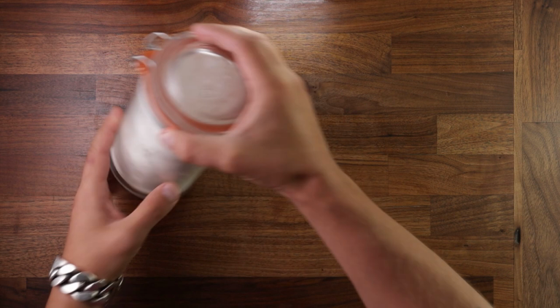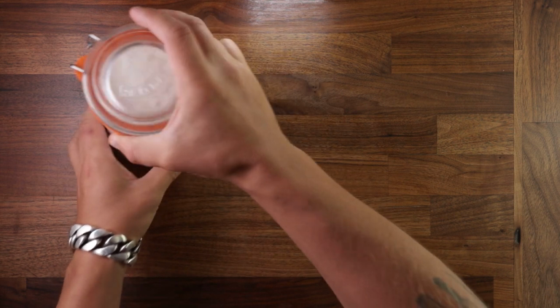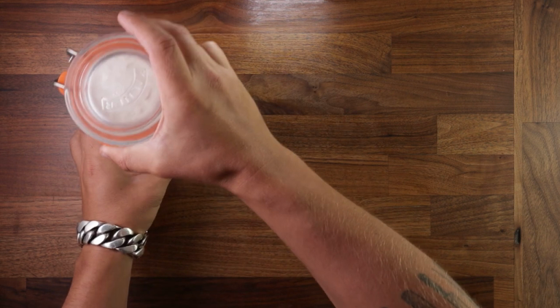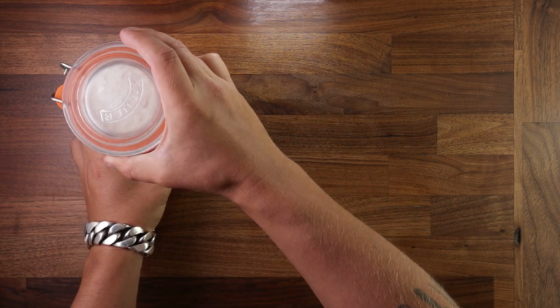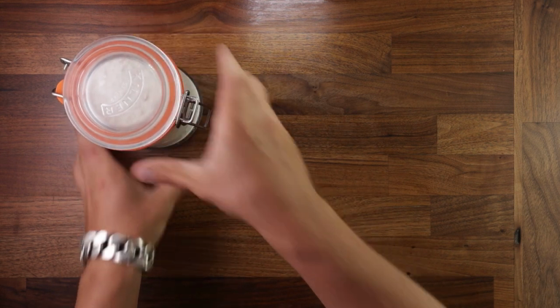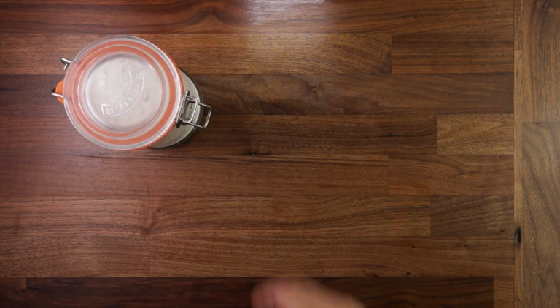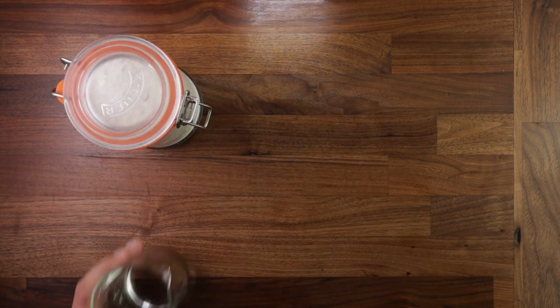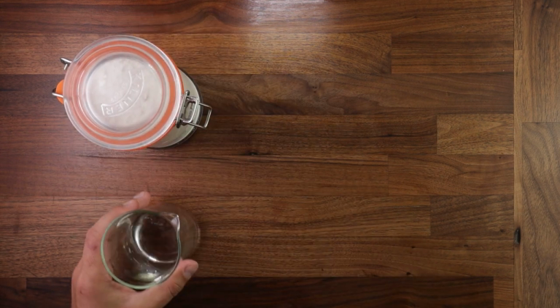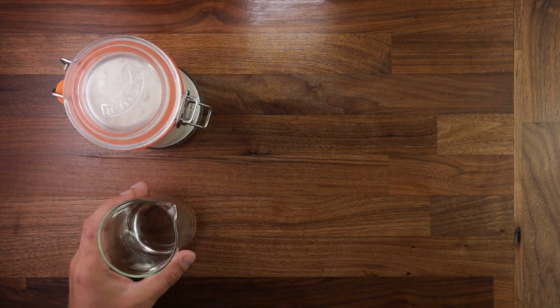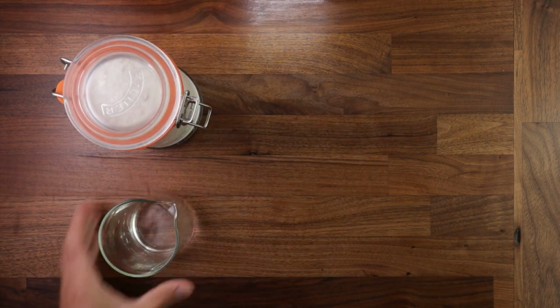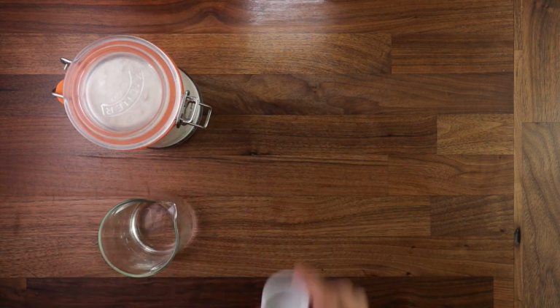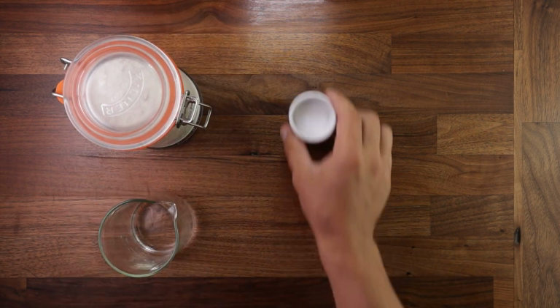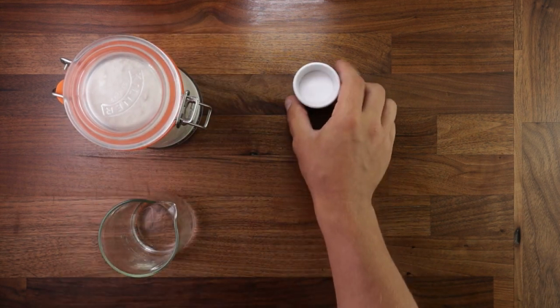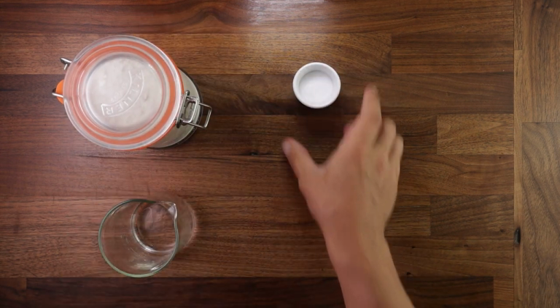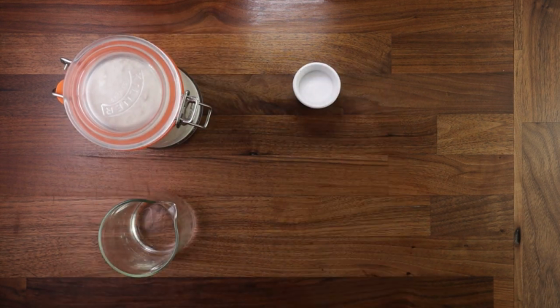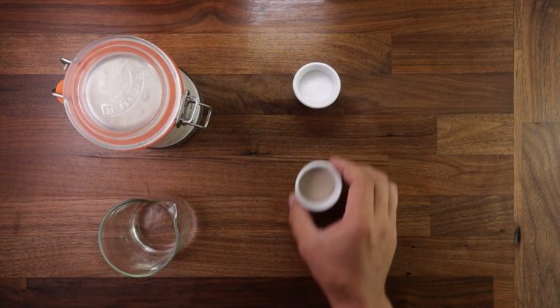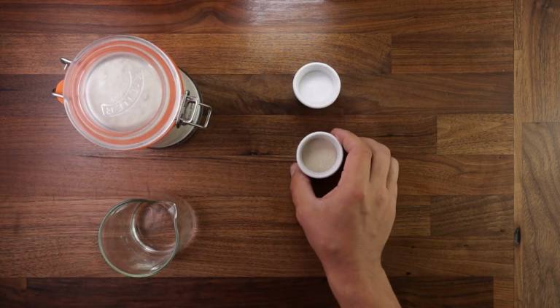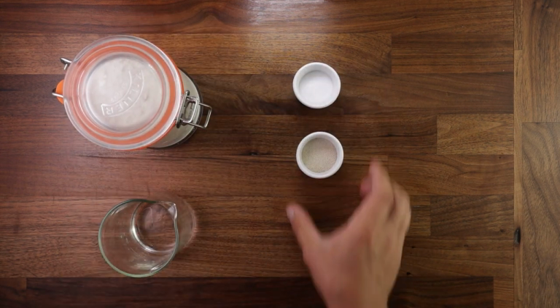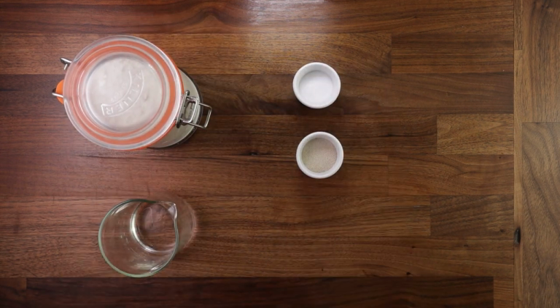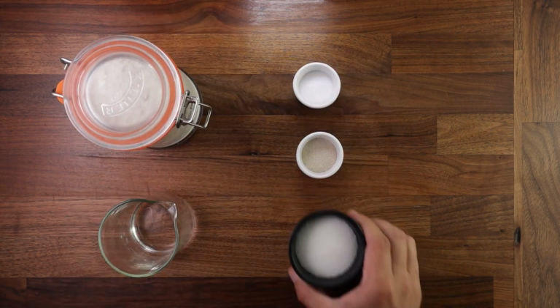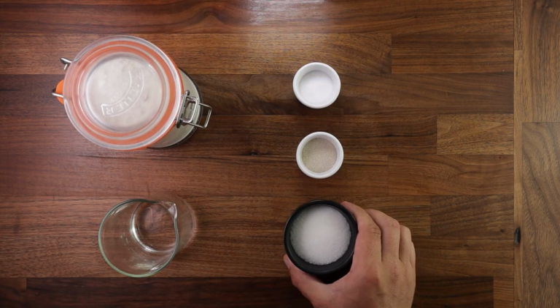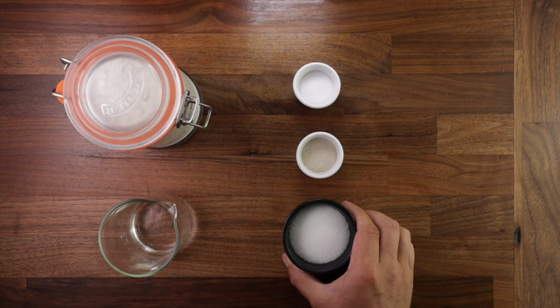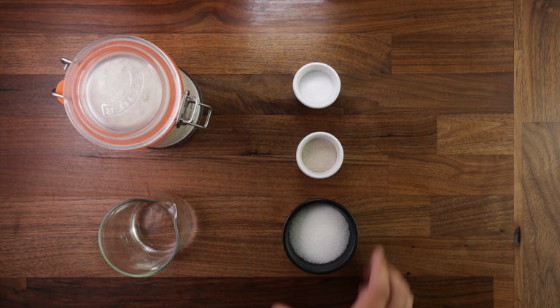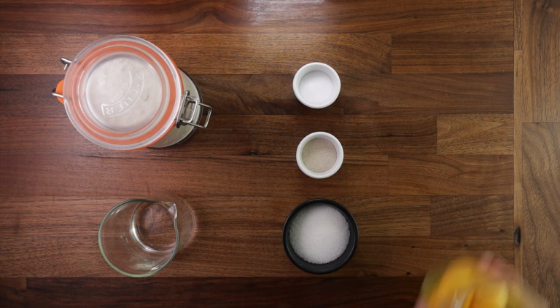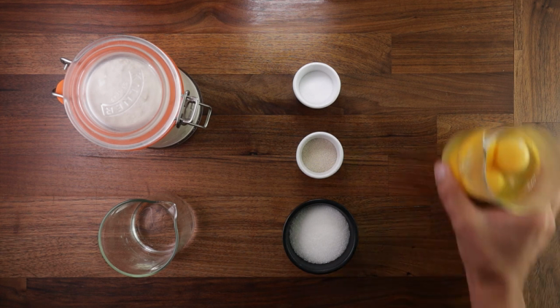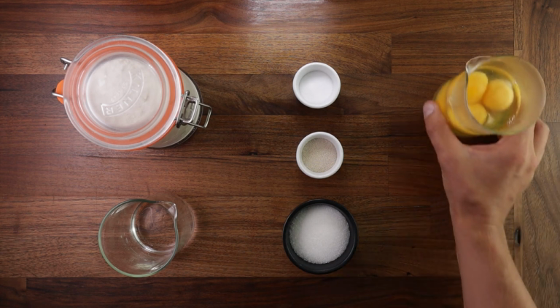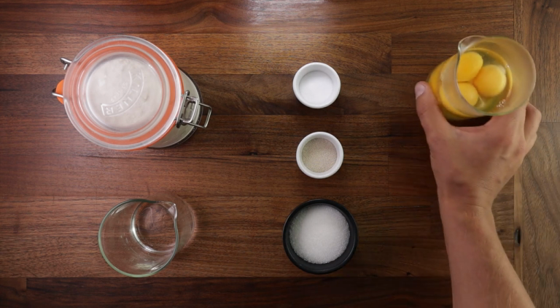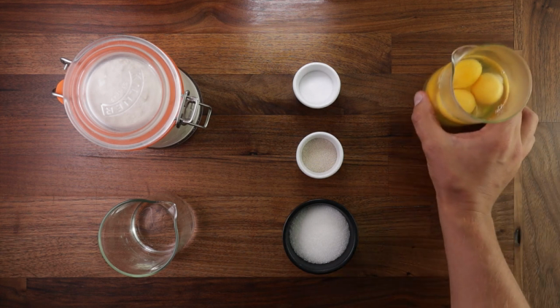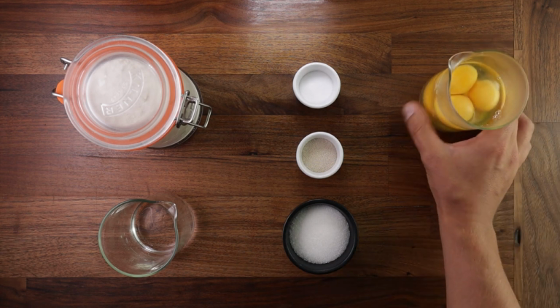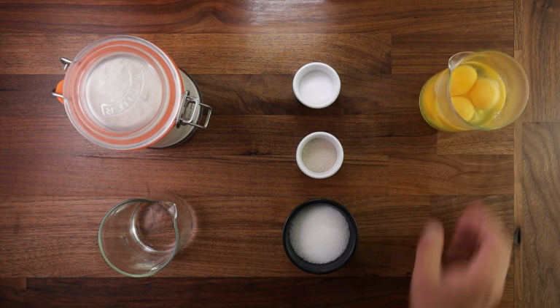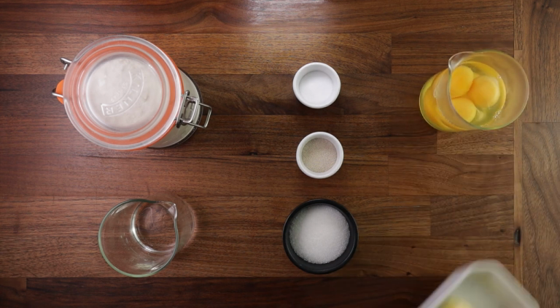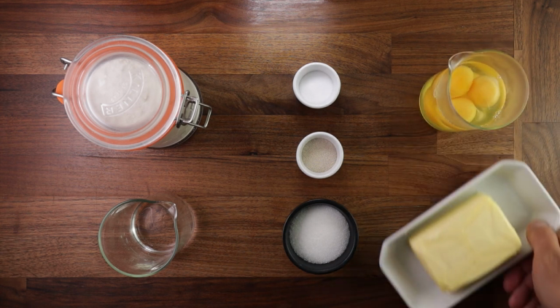Now for the ingredients. We use some strong white bread flour, water, salt, yeast, sugar, some eggs, and butter.